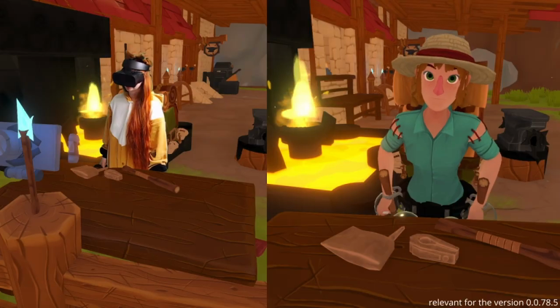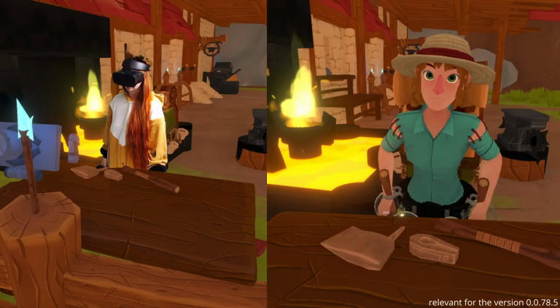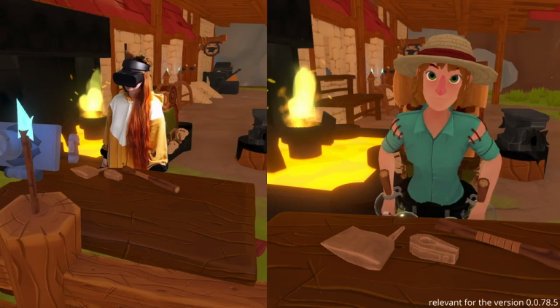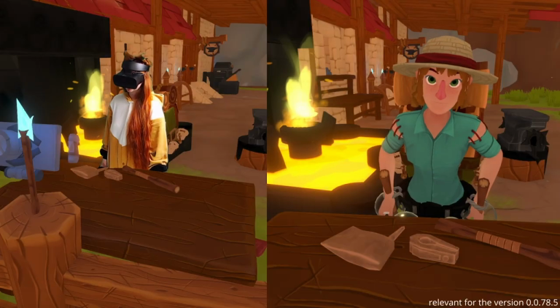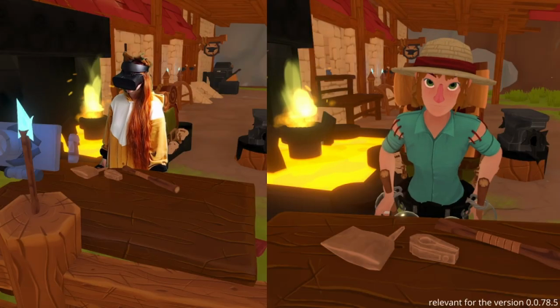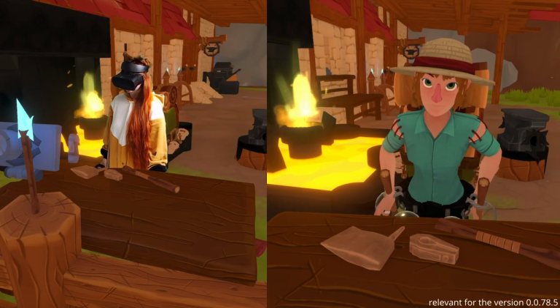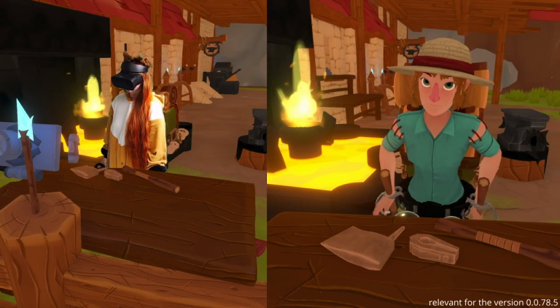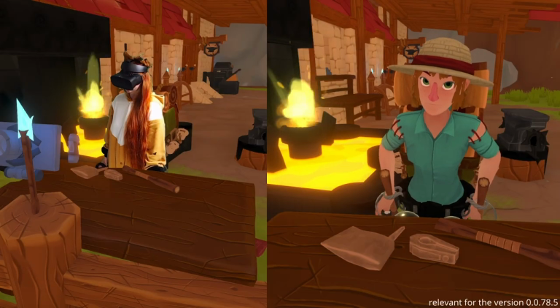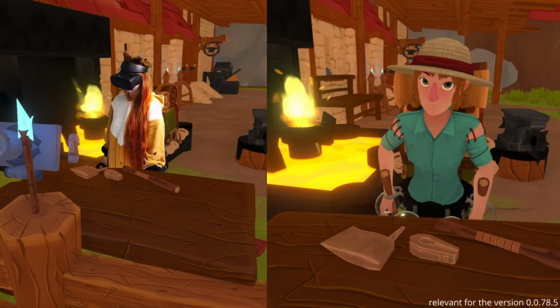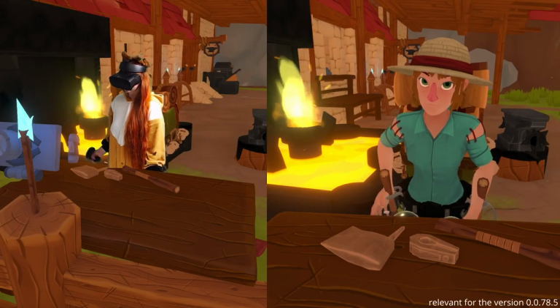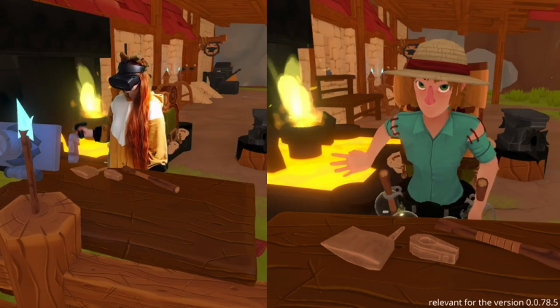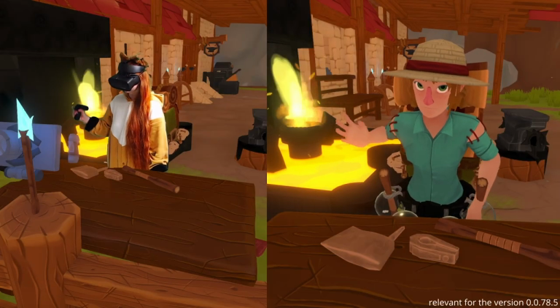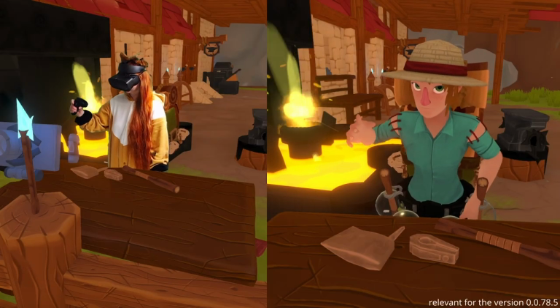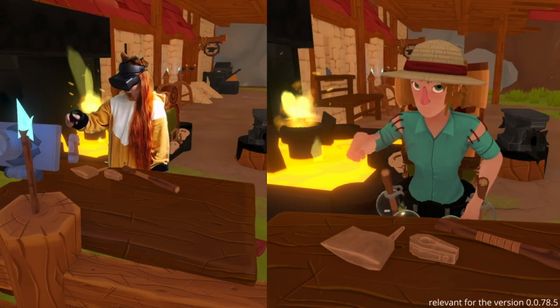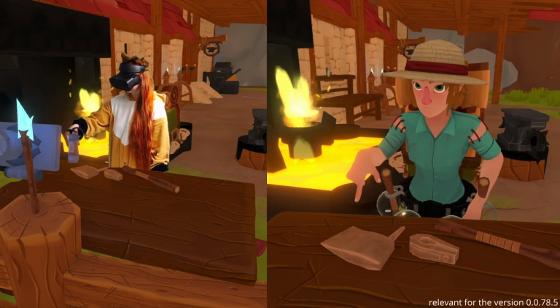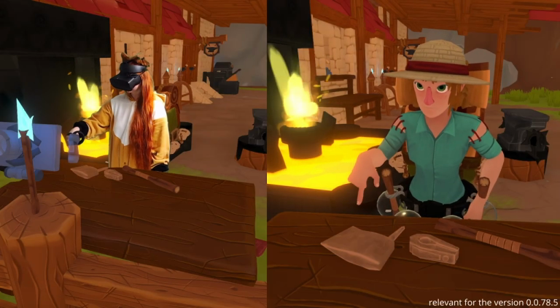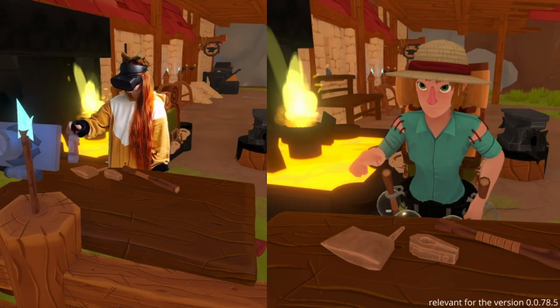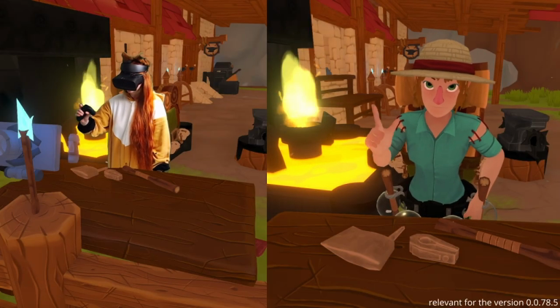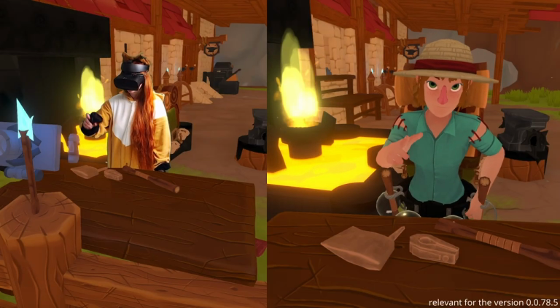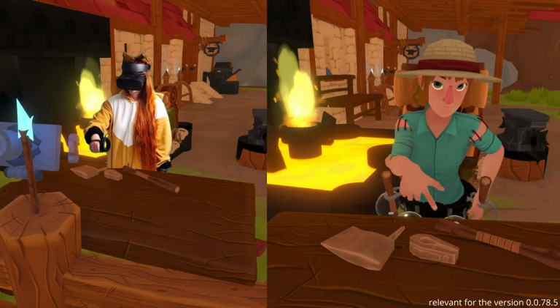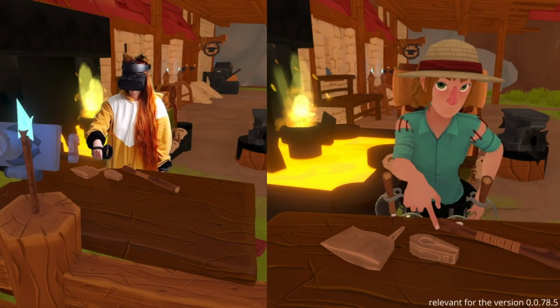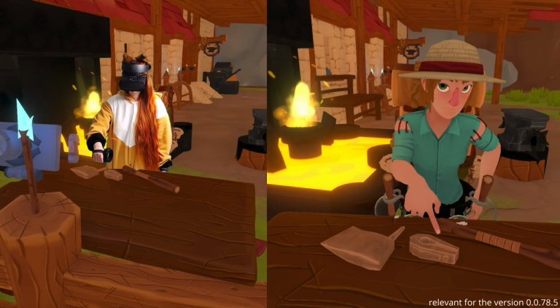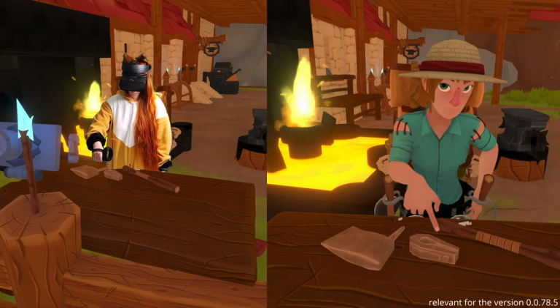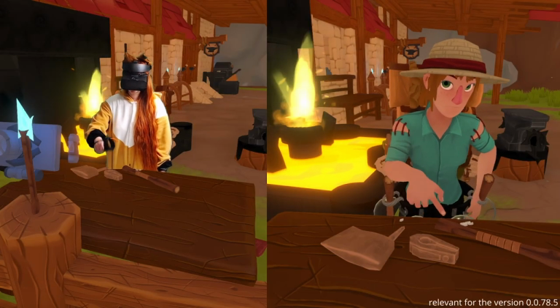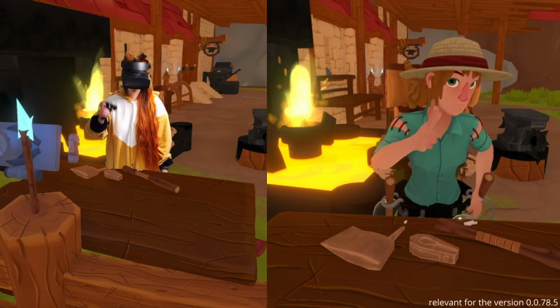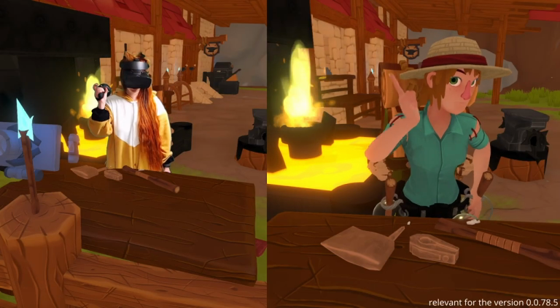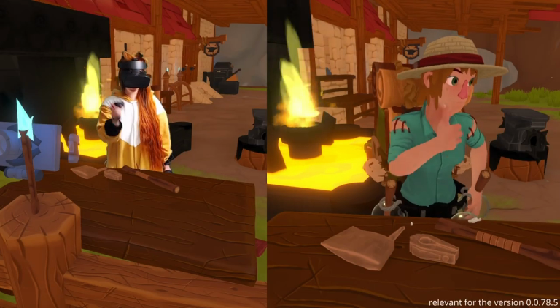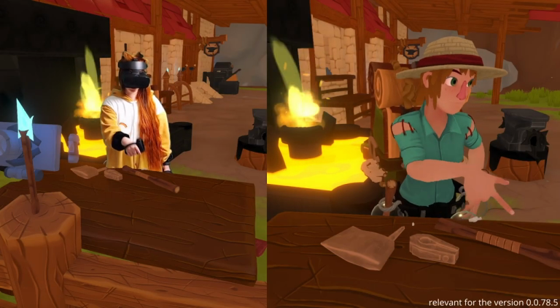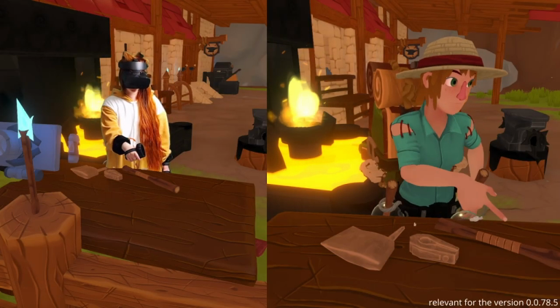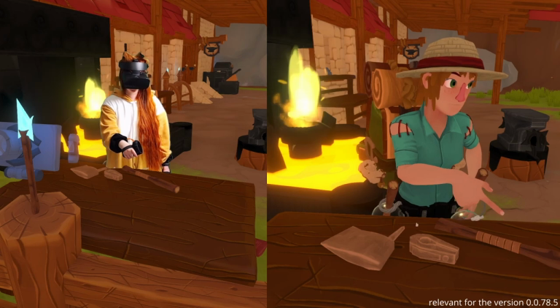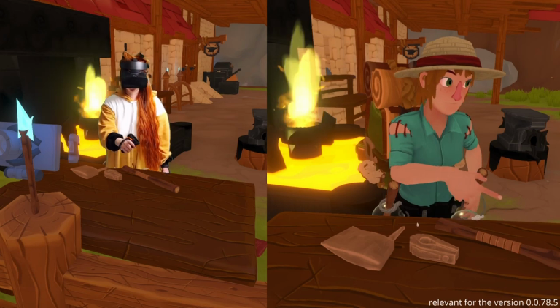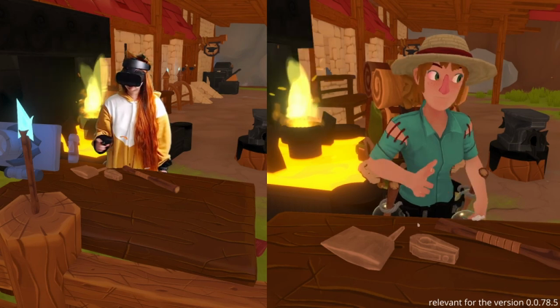There are three things you need to make an axe: an axe head, a directional attachment, and a handle.